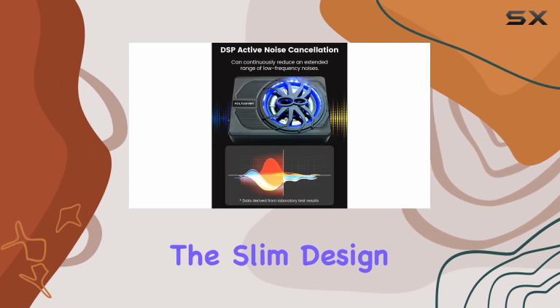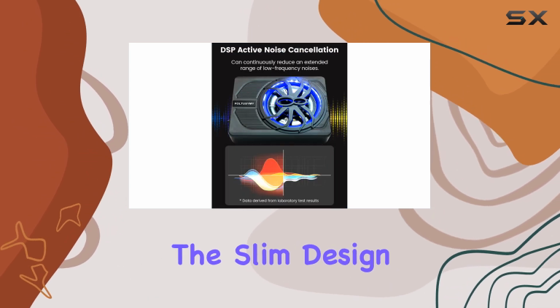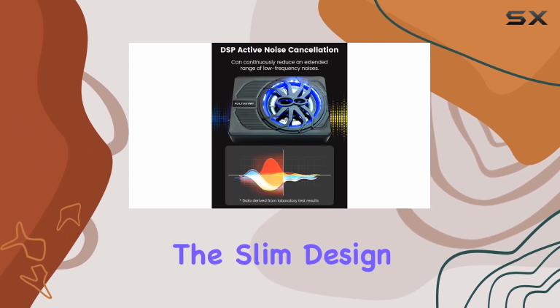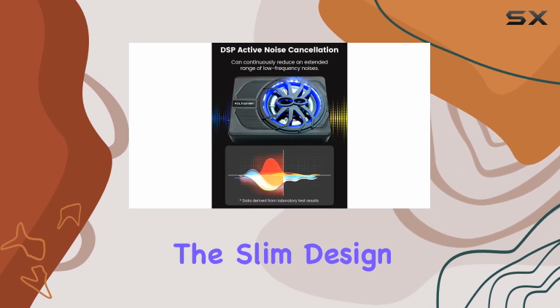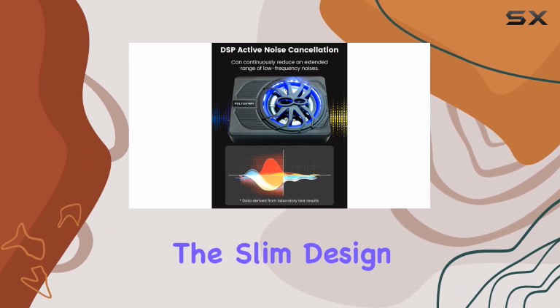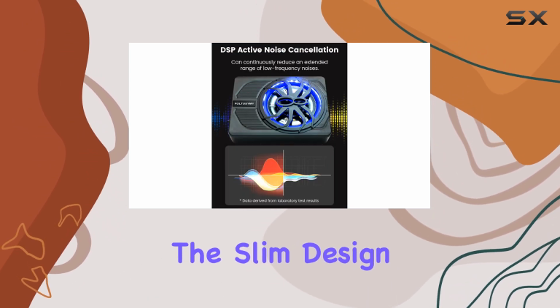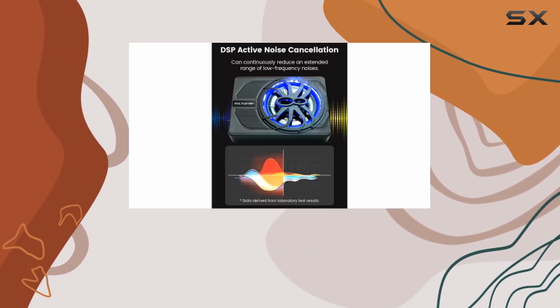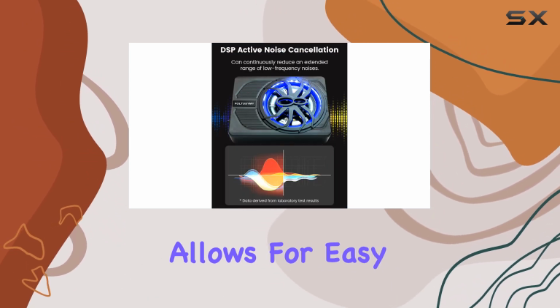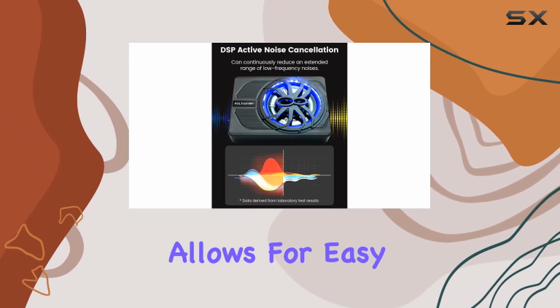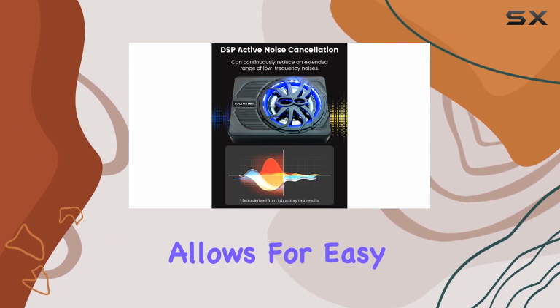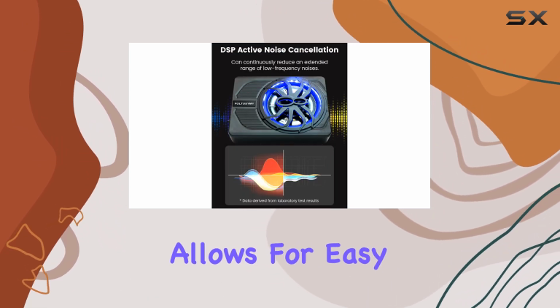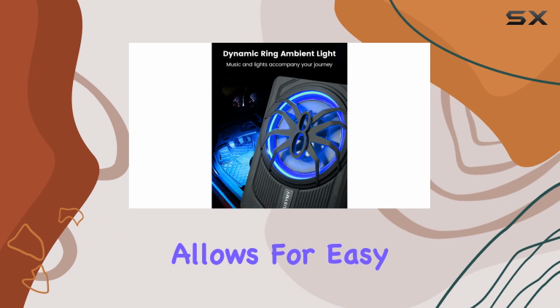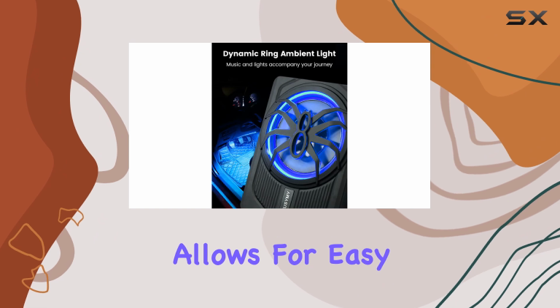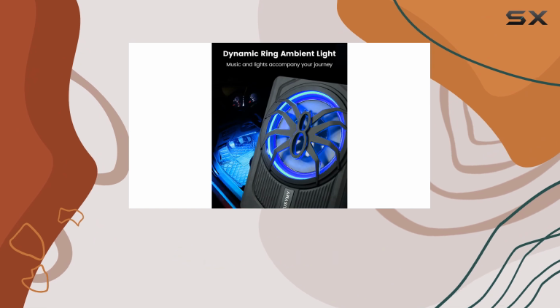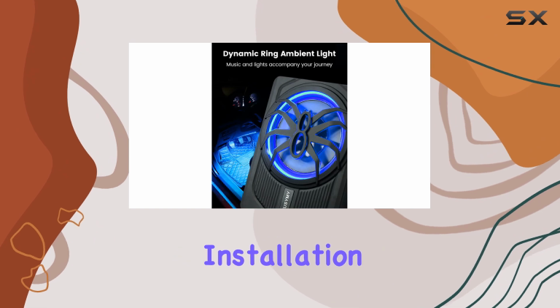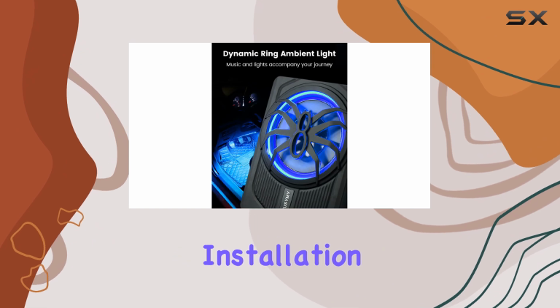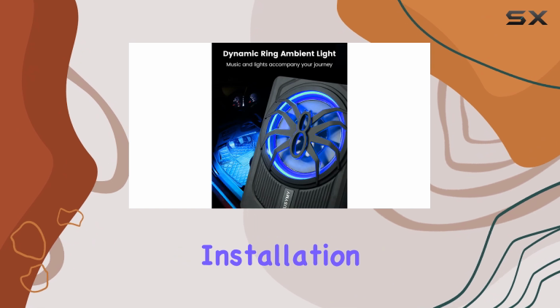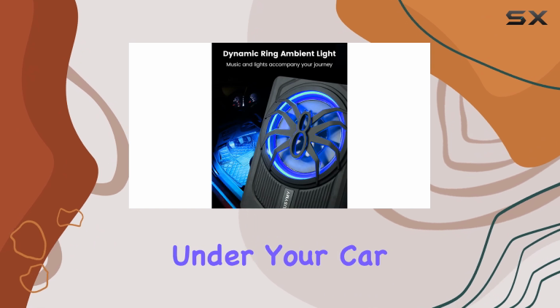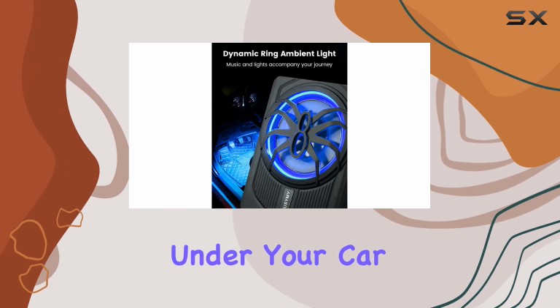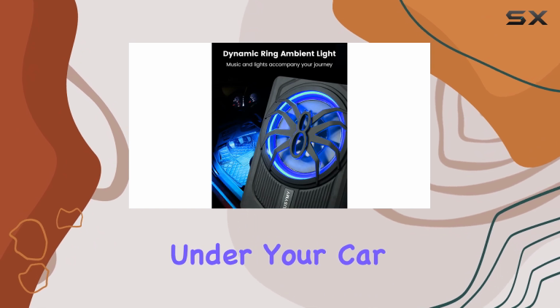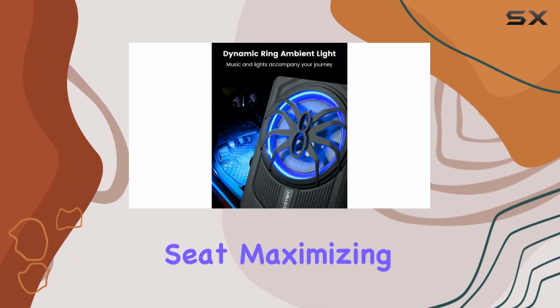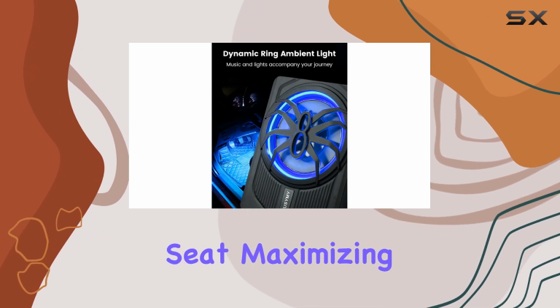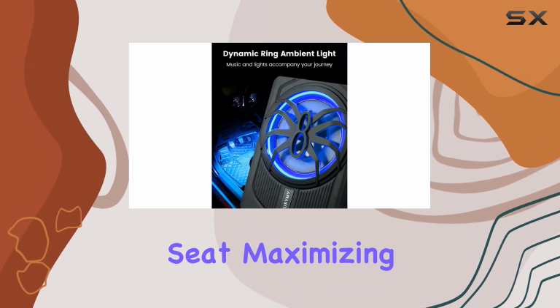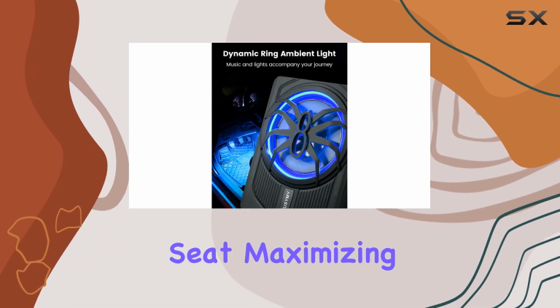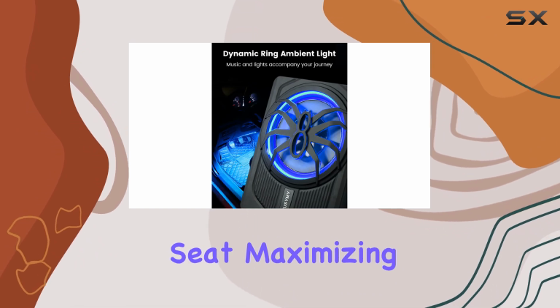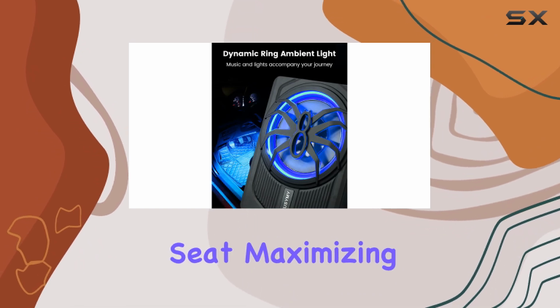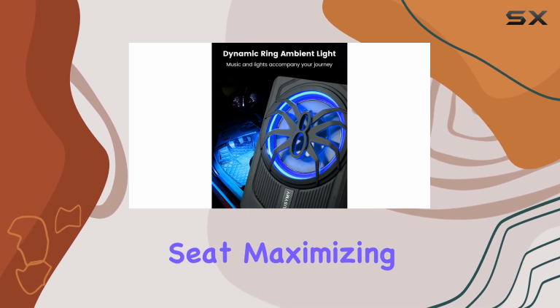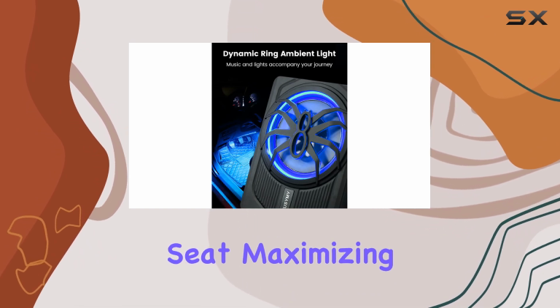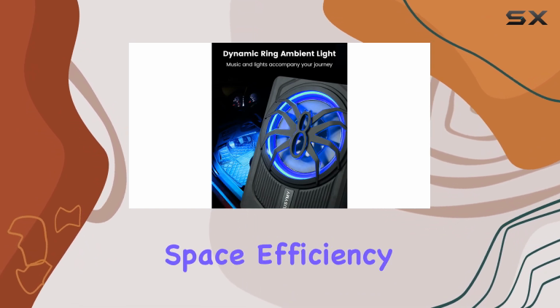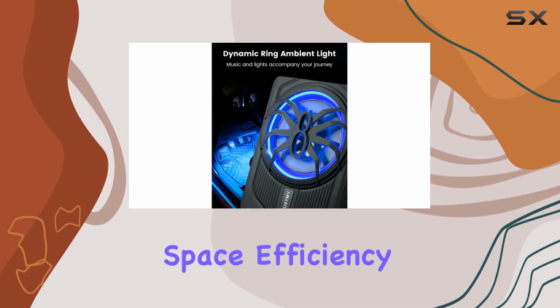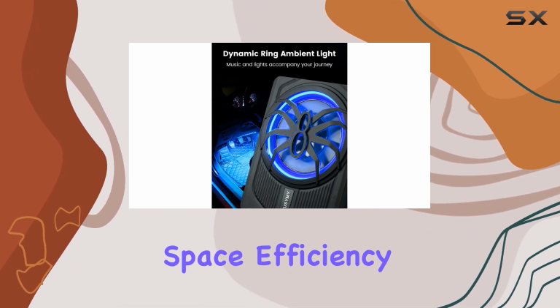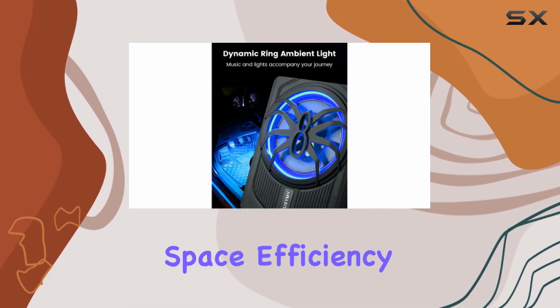The slim design allows for easy installation under your car seat, maximizing space efficiency.